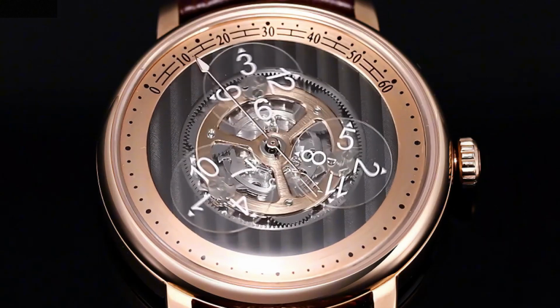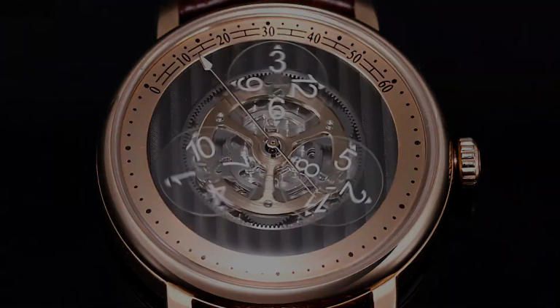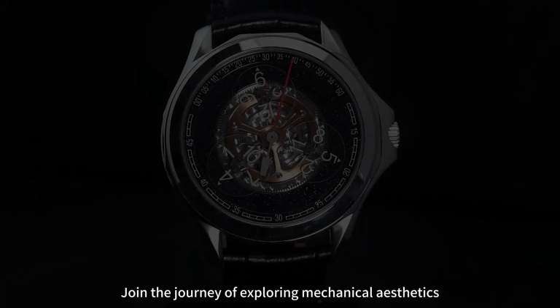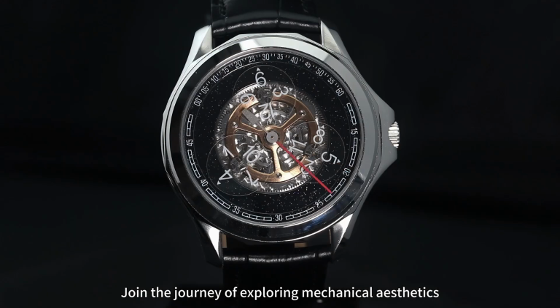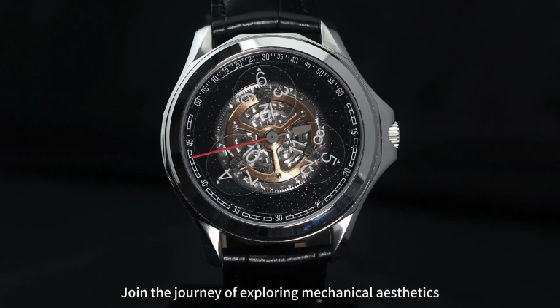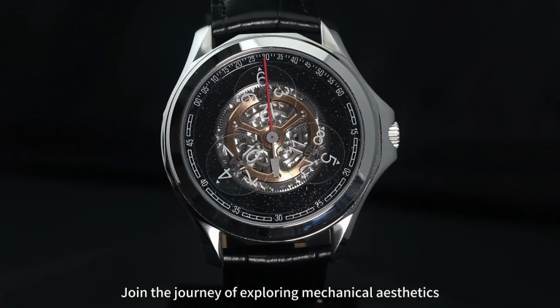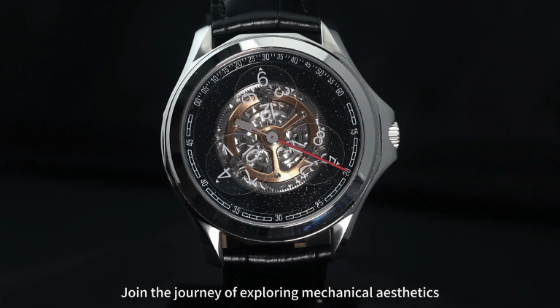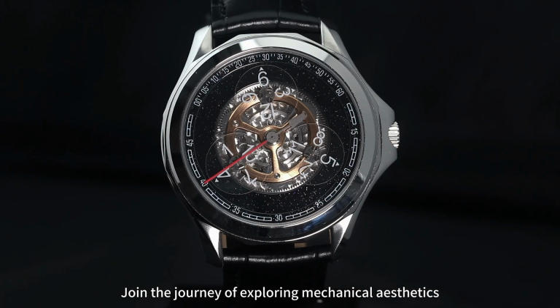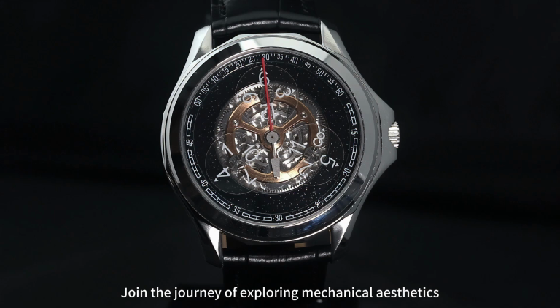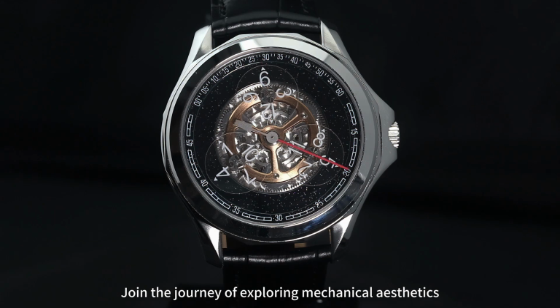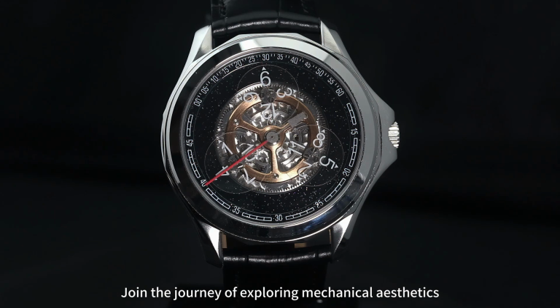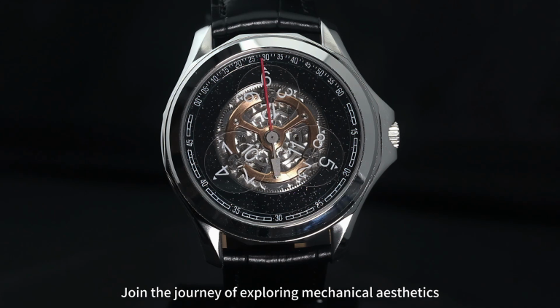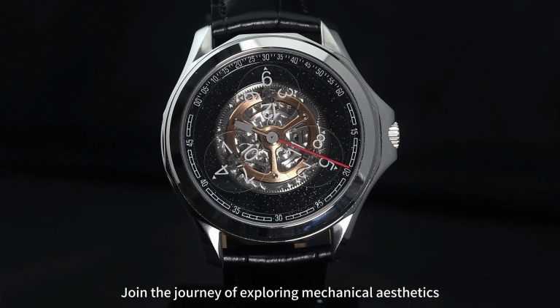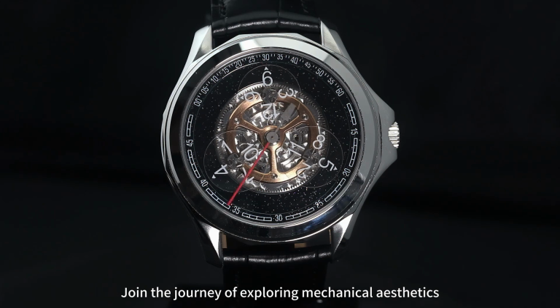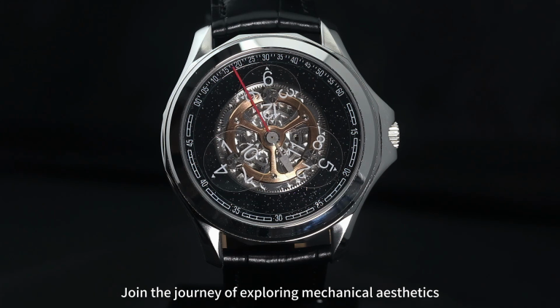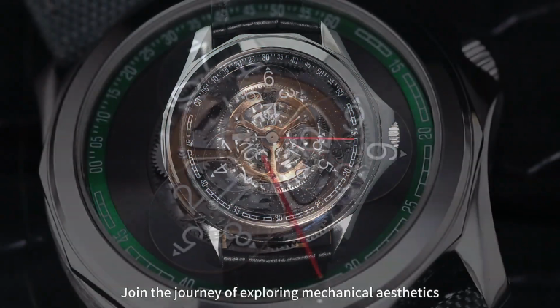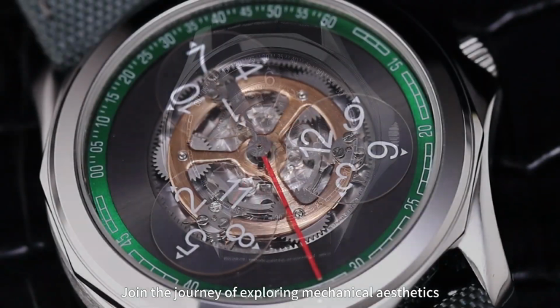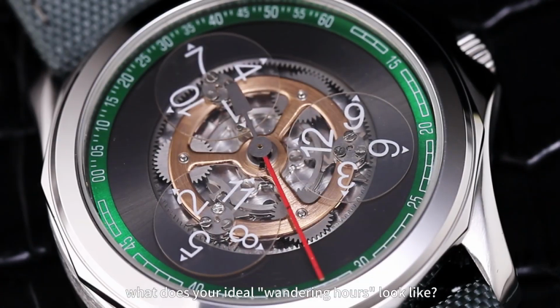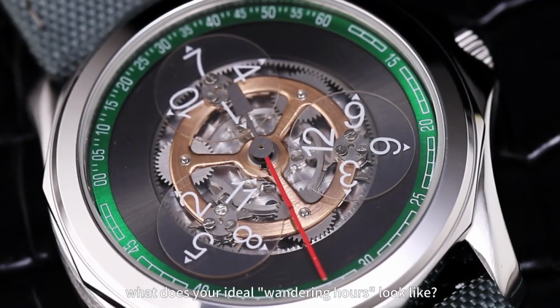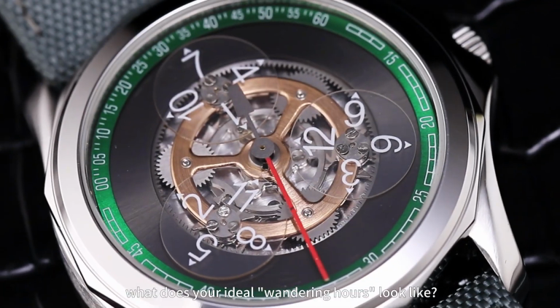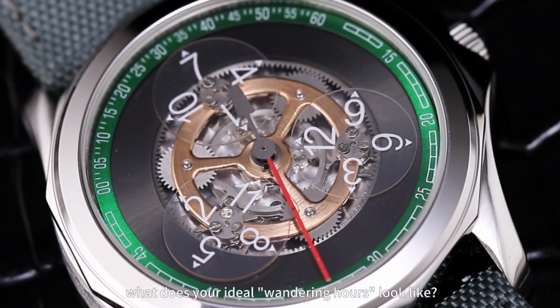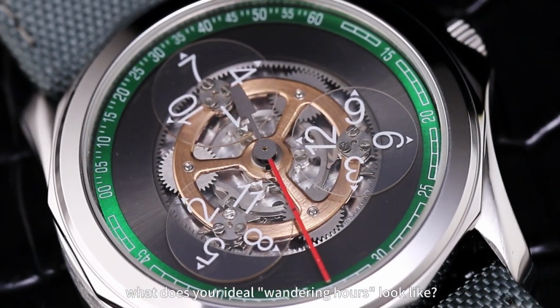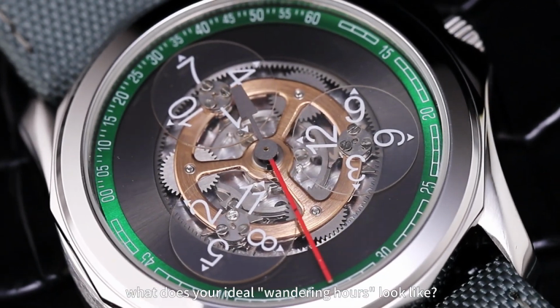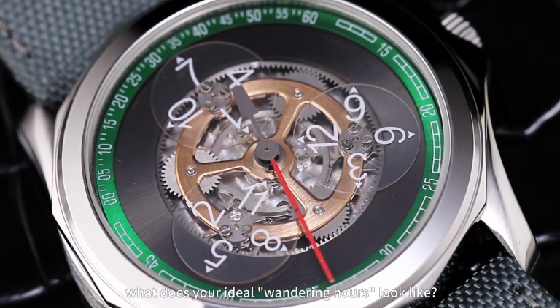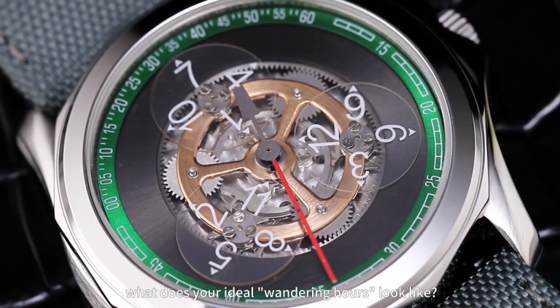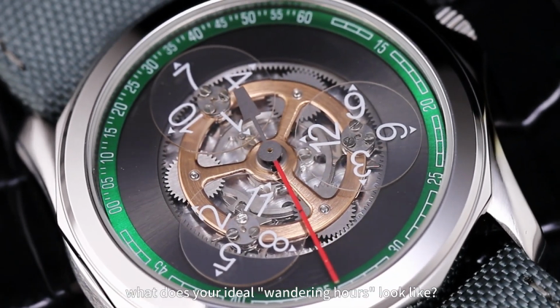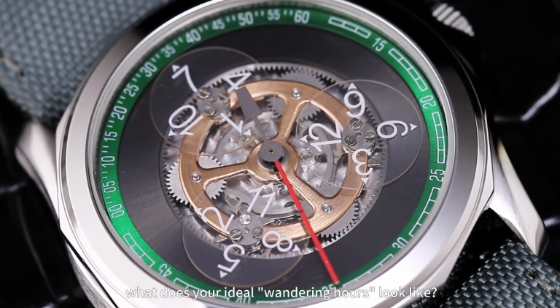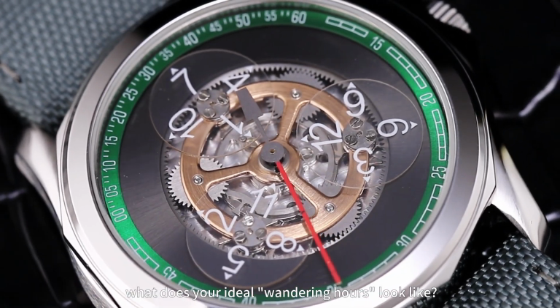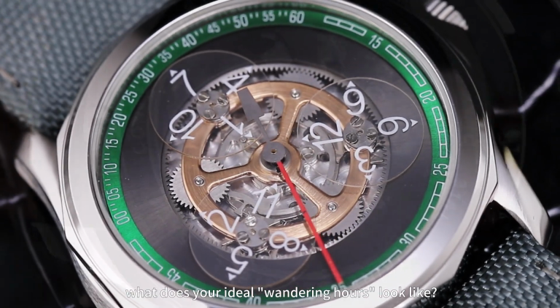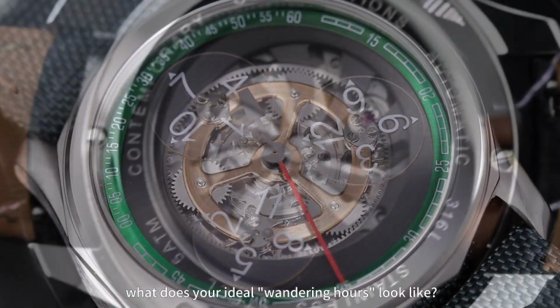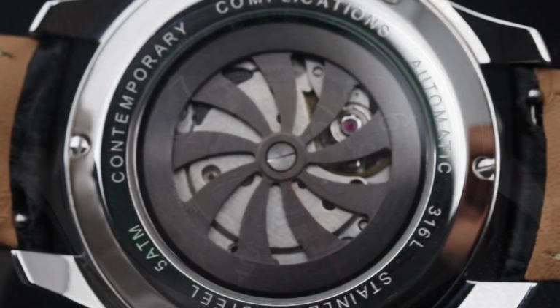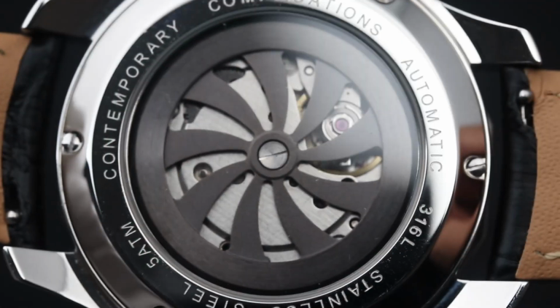Join the journey of exploring mechanical aesthetics. What does your ideal wandering hours look like?